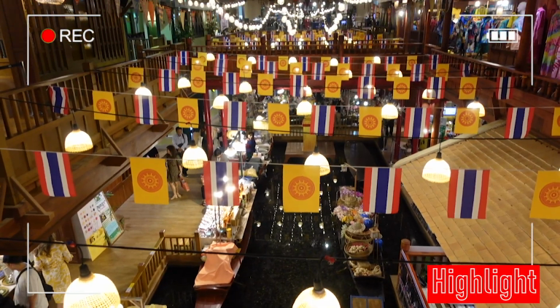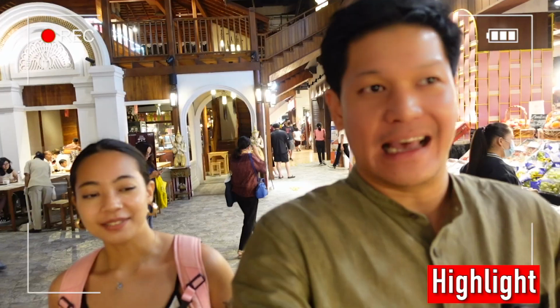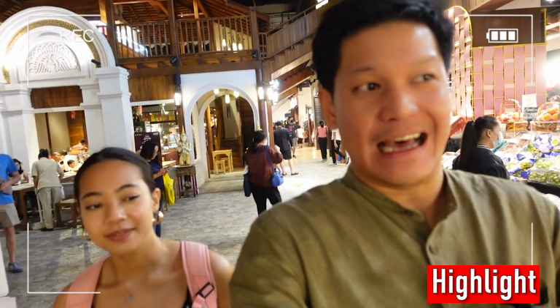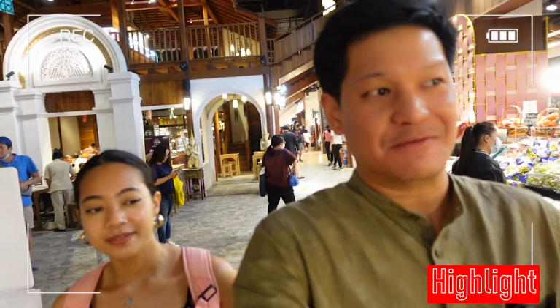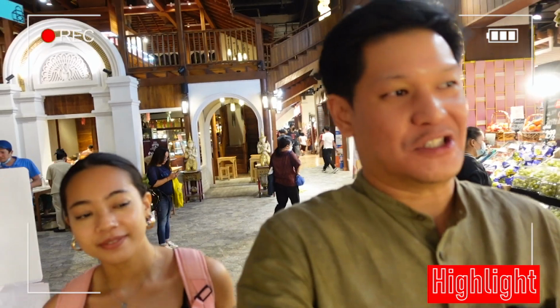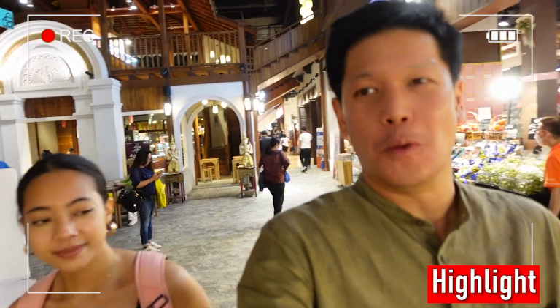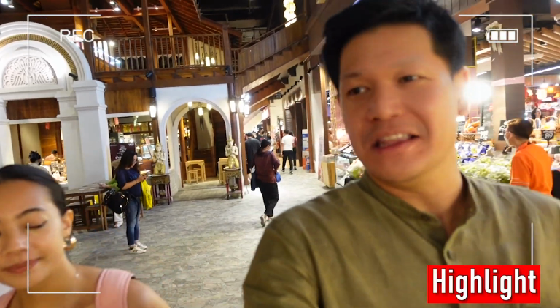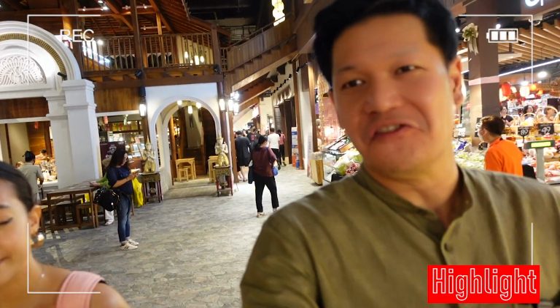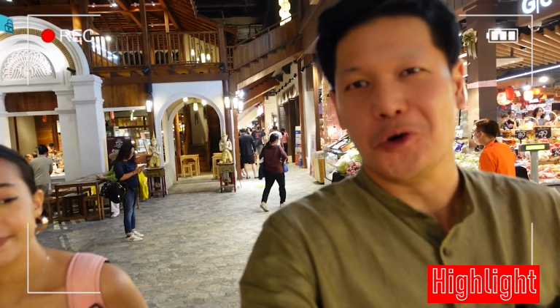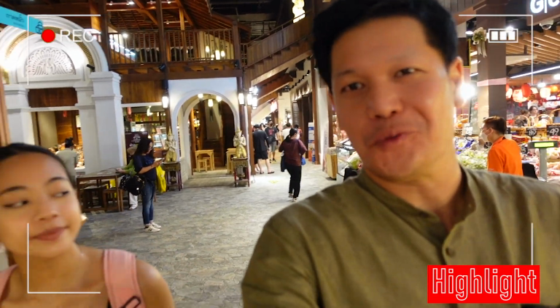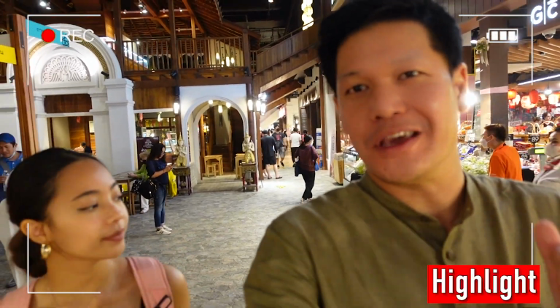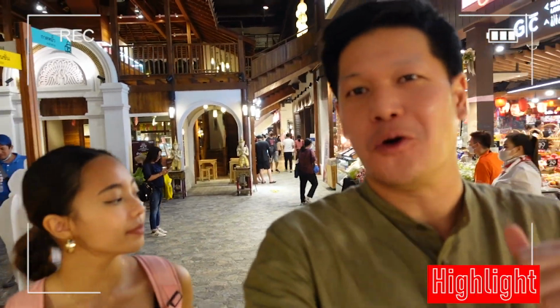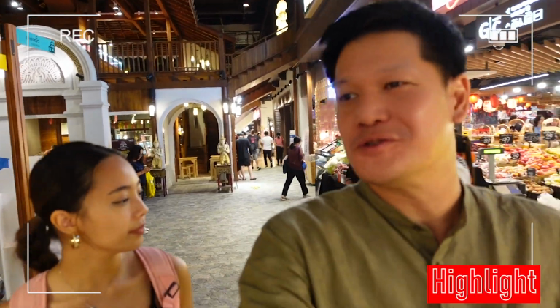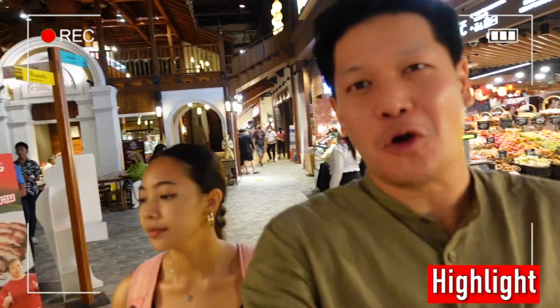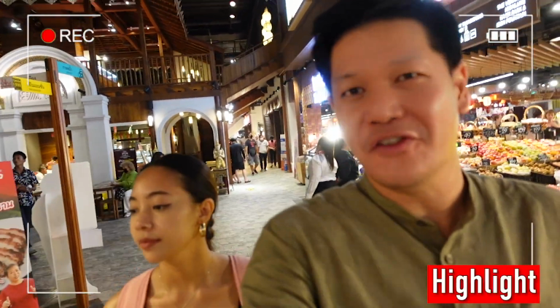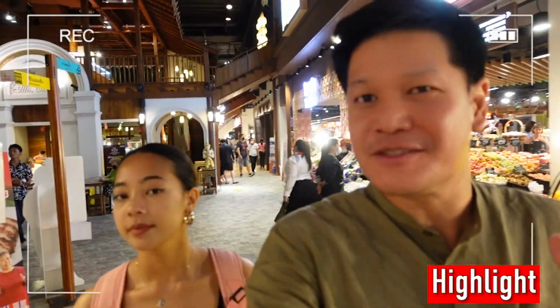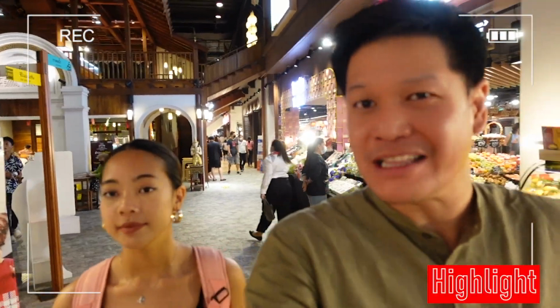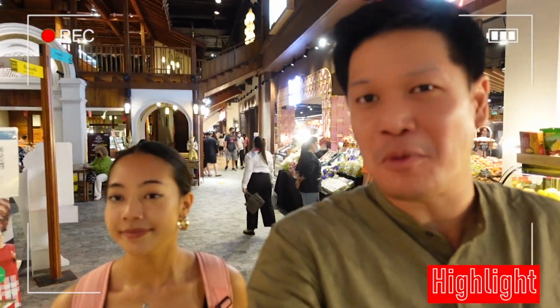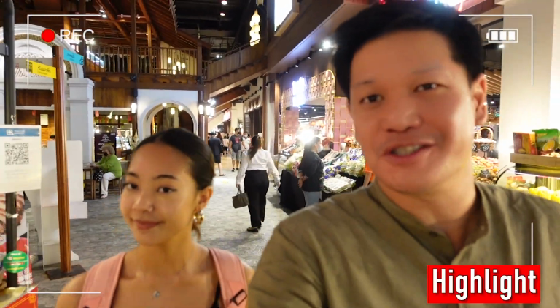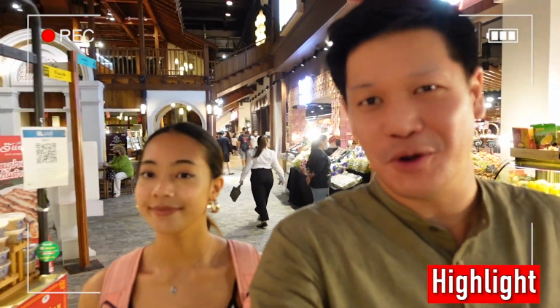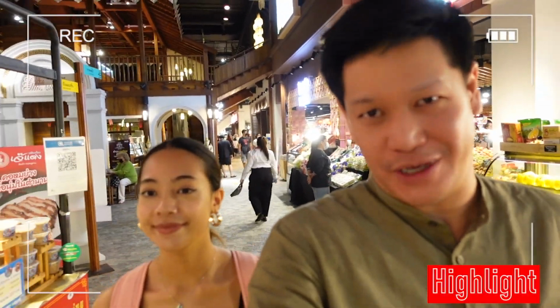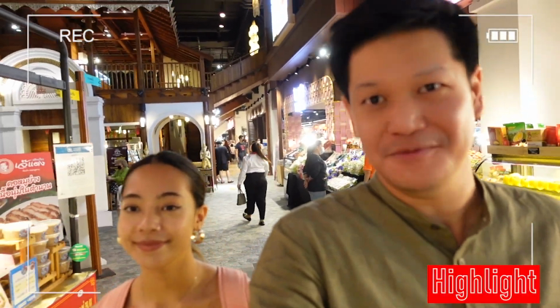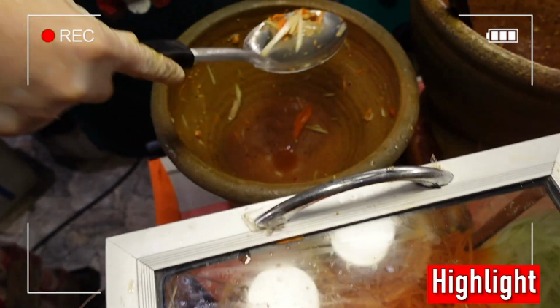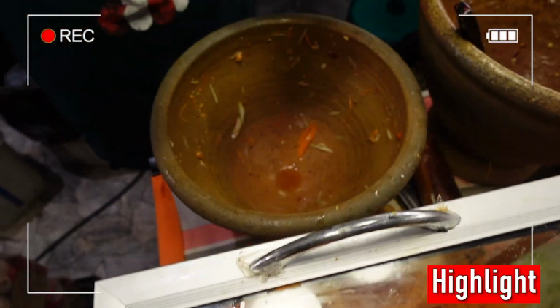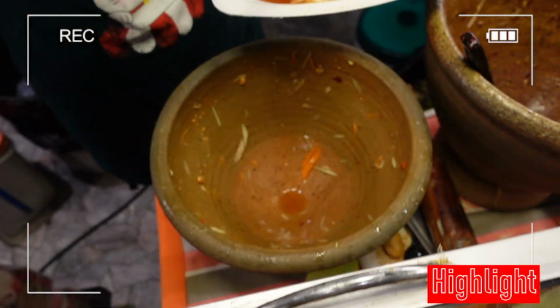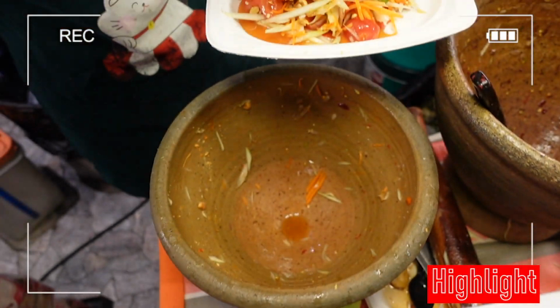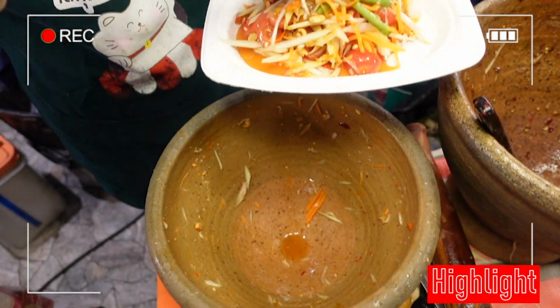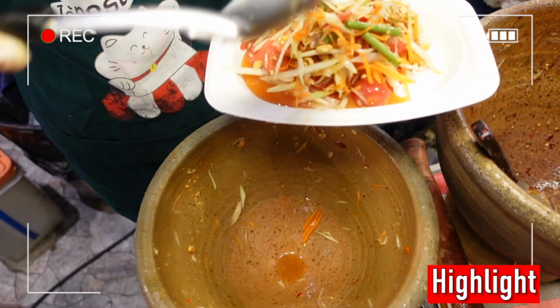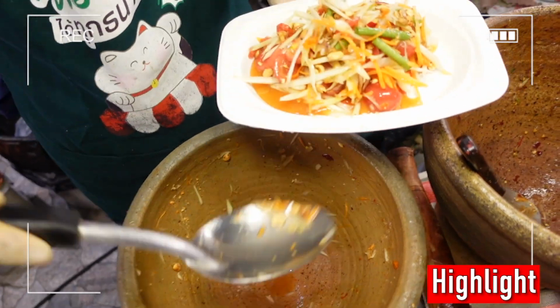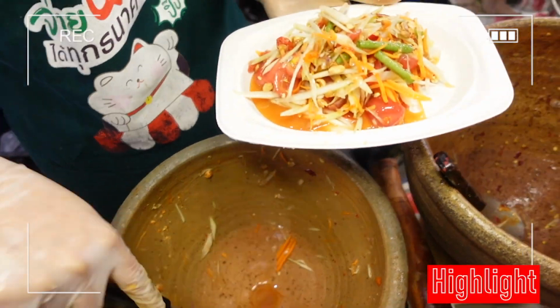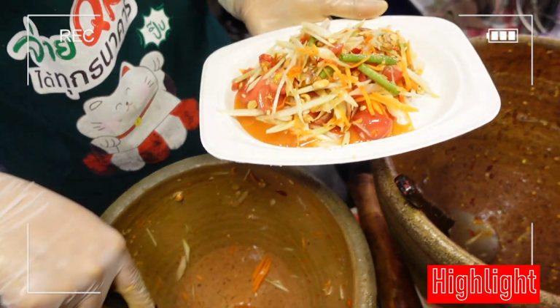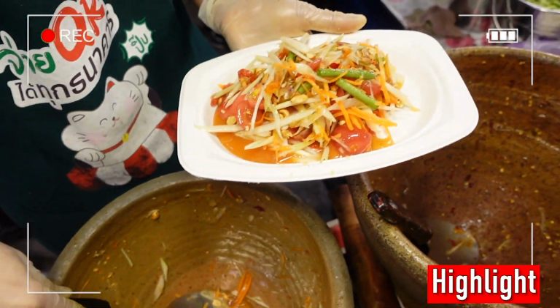There are so many foods. We're going to cover as much as possible. And this is how papaya salad looks like.